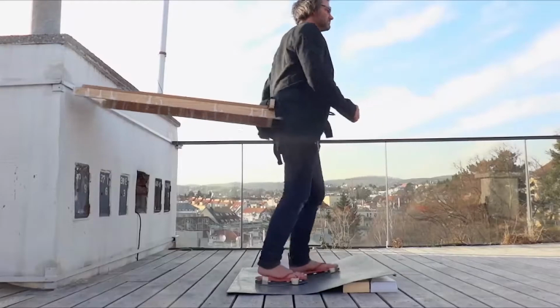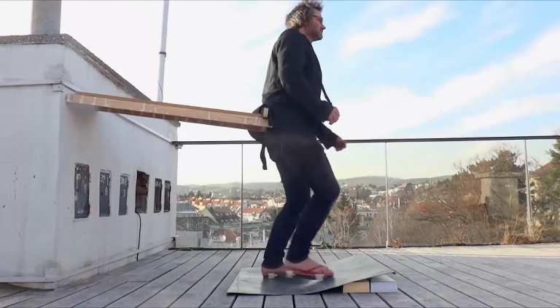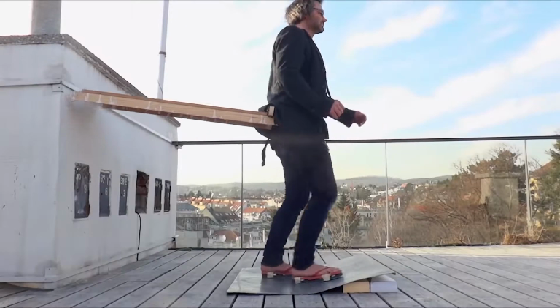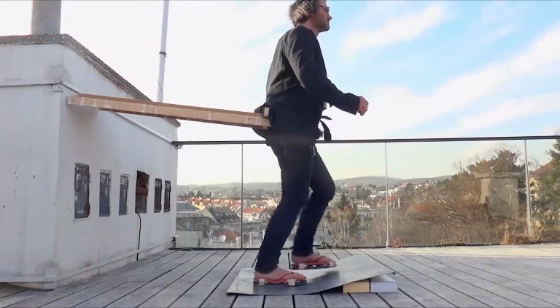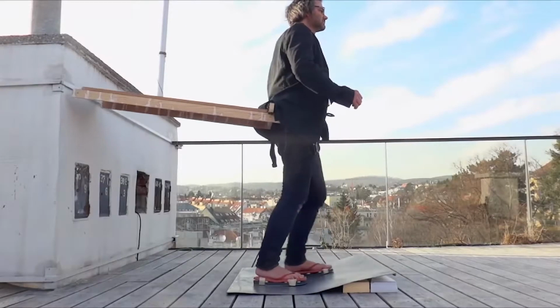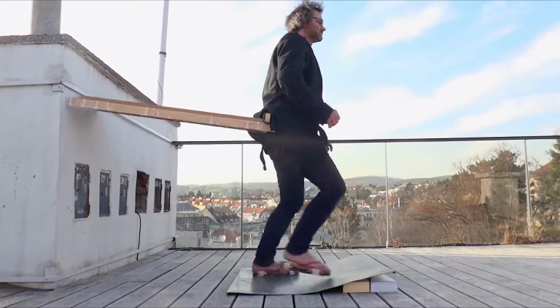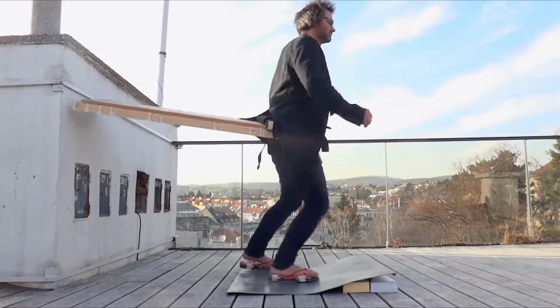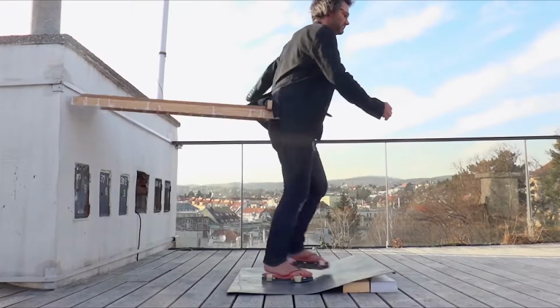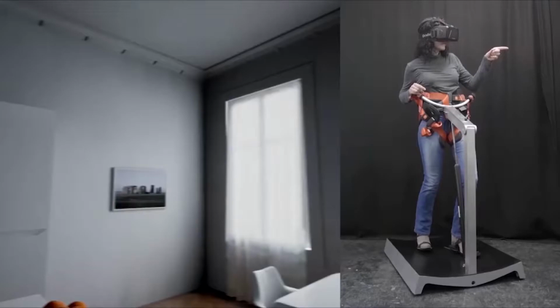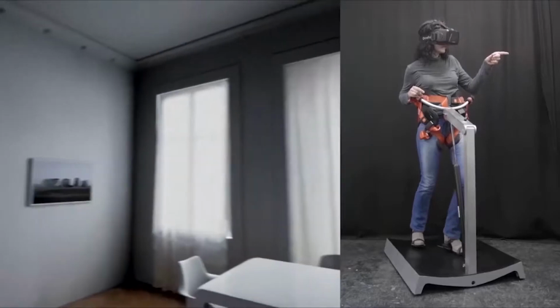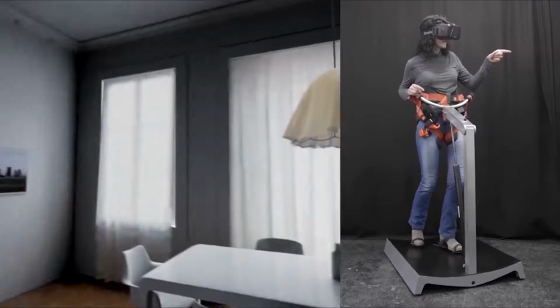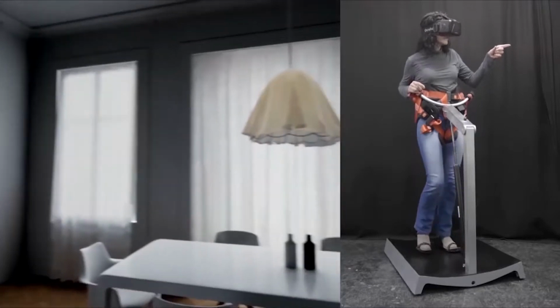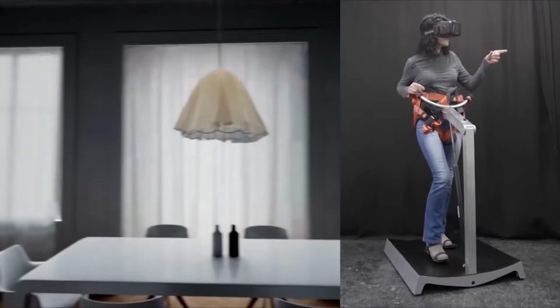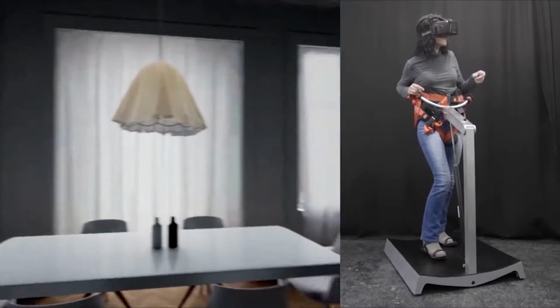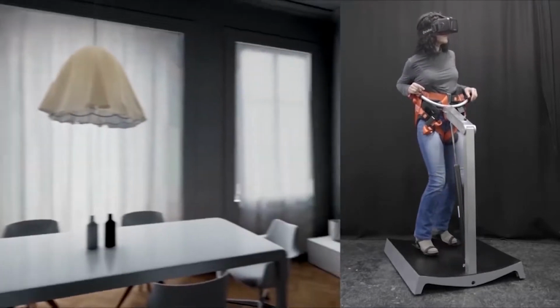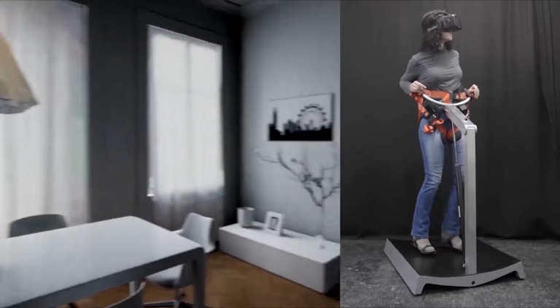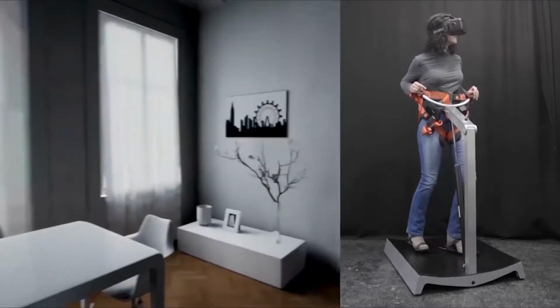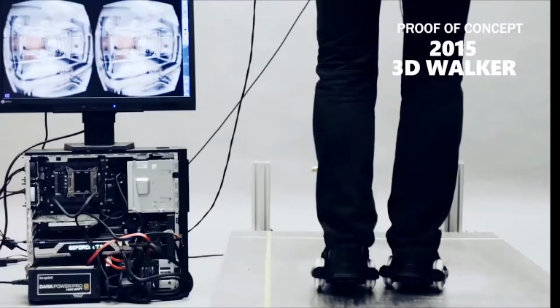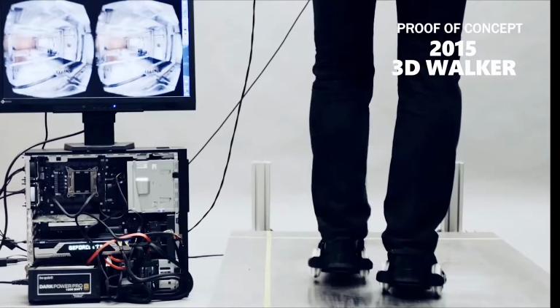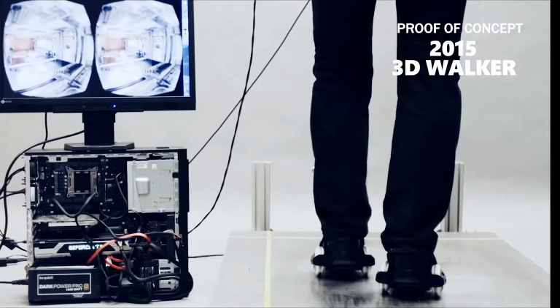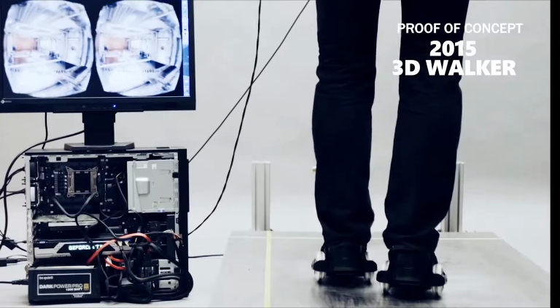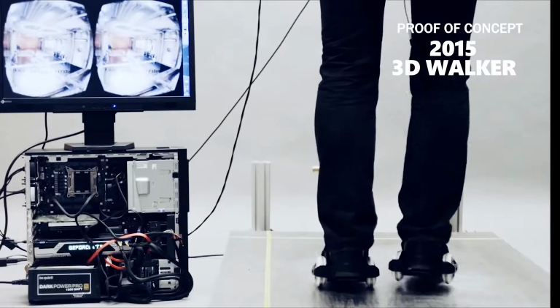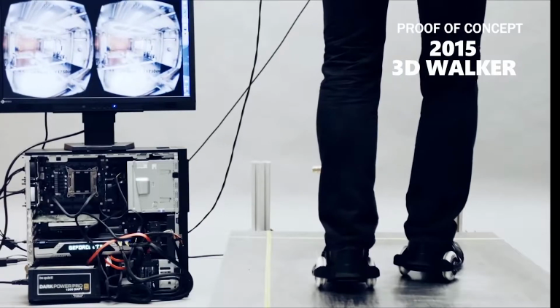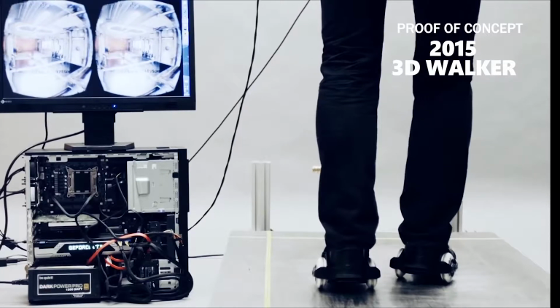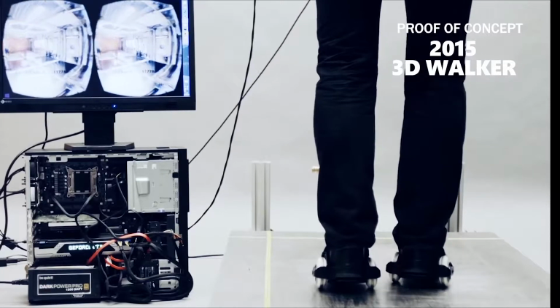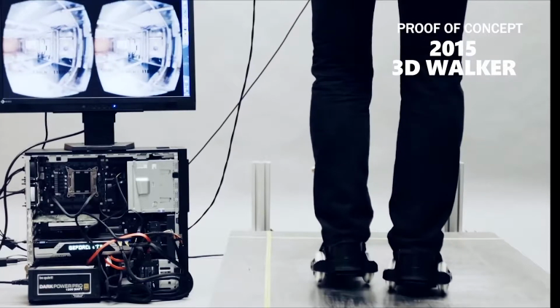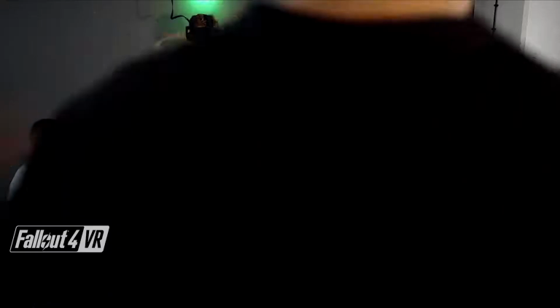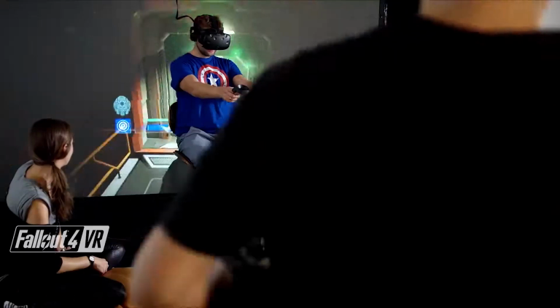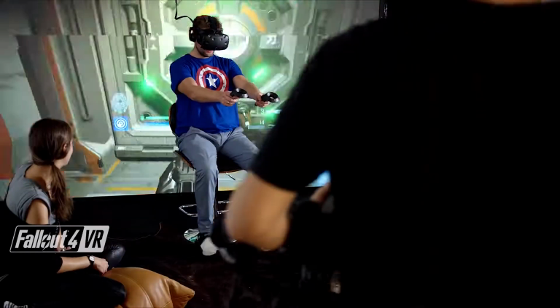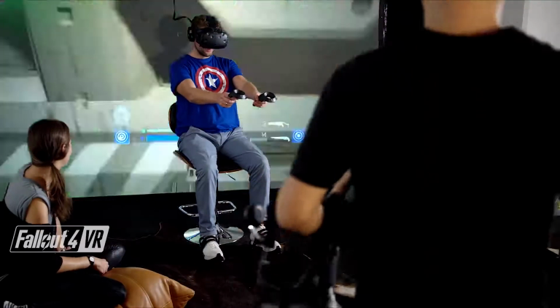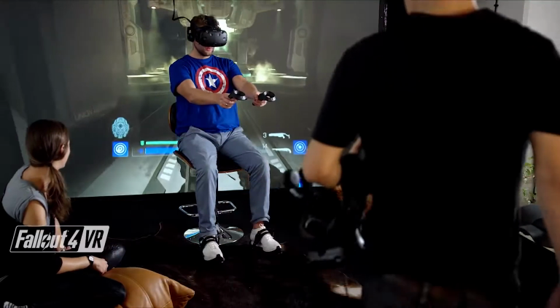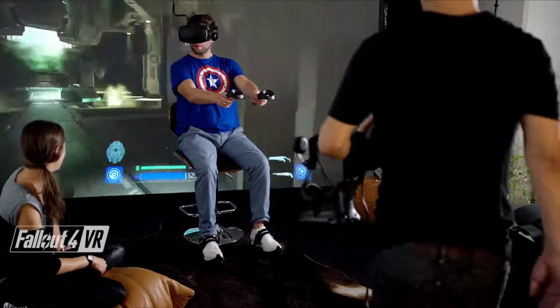We have been through countless designs, trying to make it right, but now we have a product that runs more stable than the VR system itself.